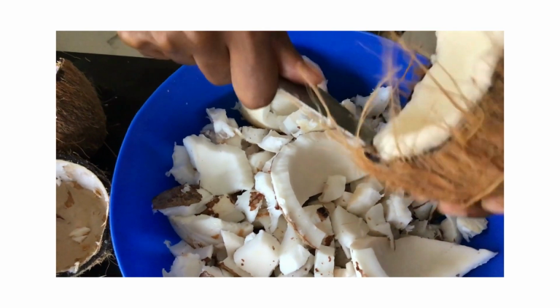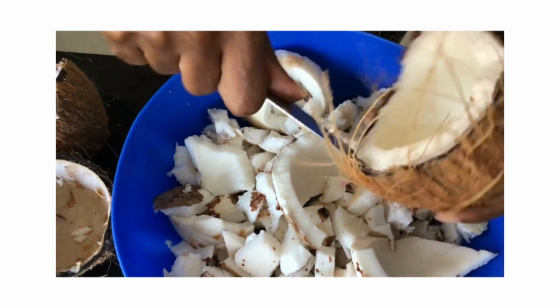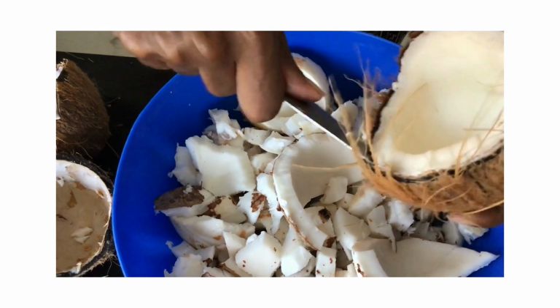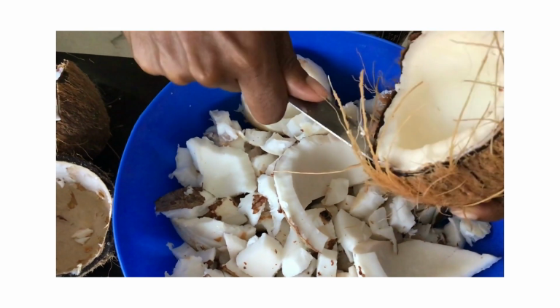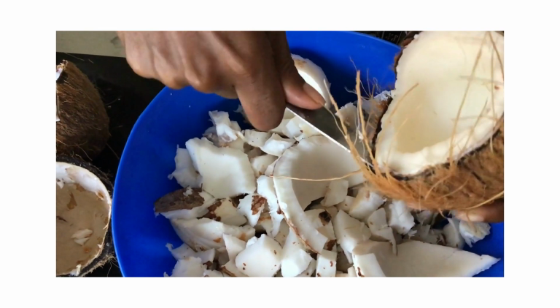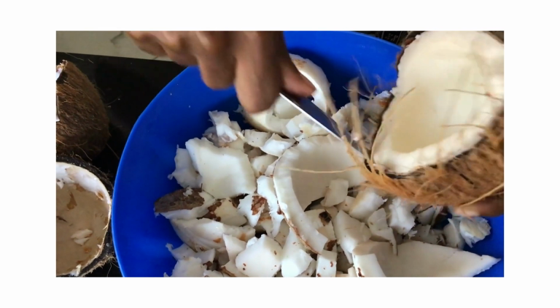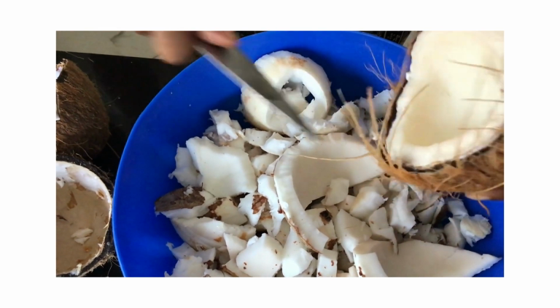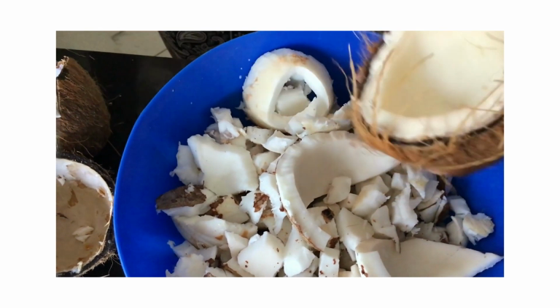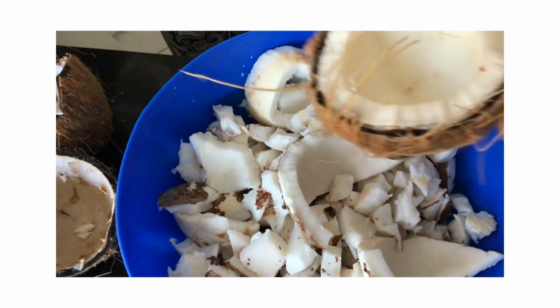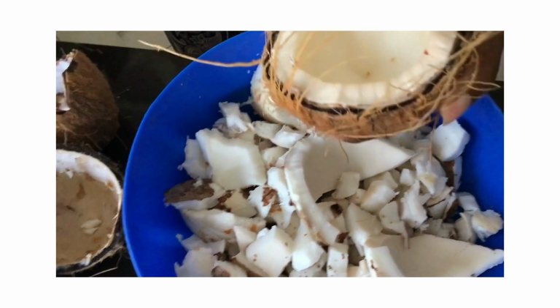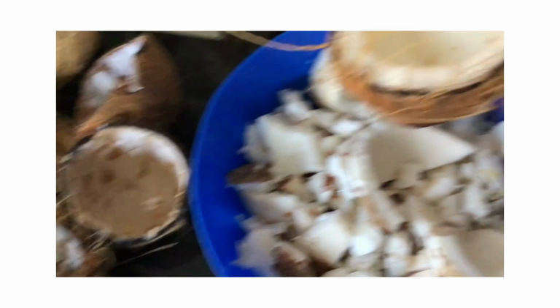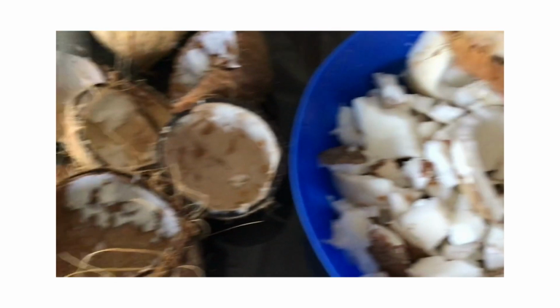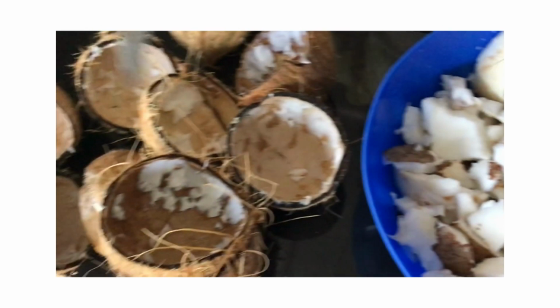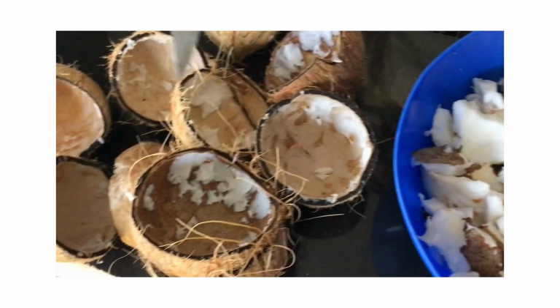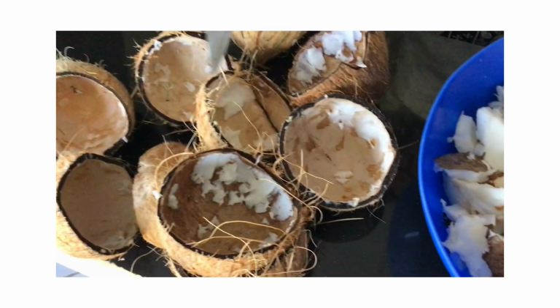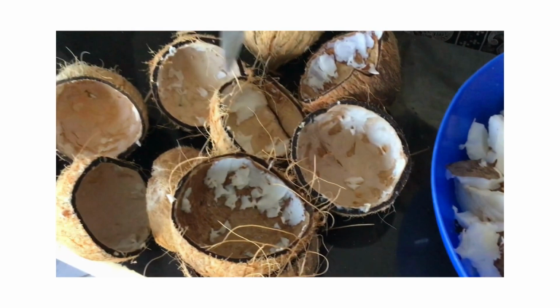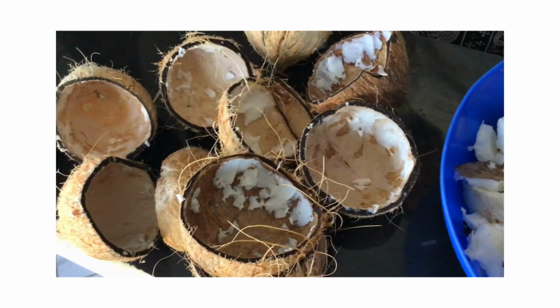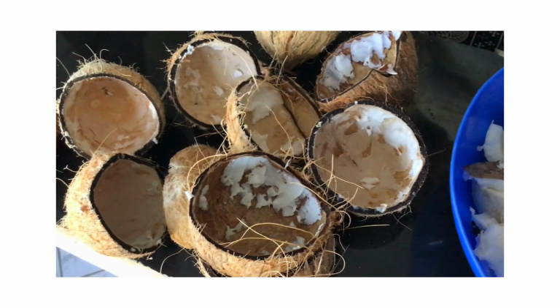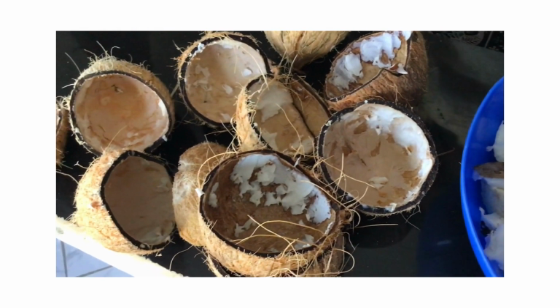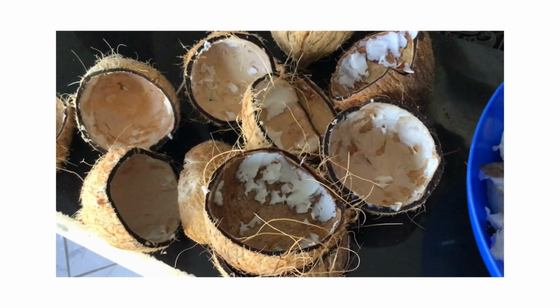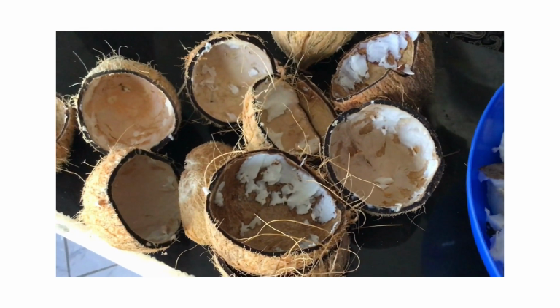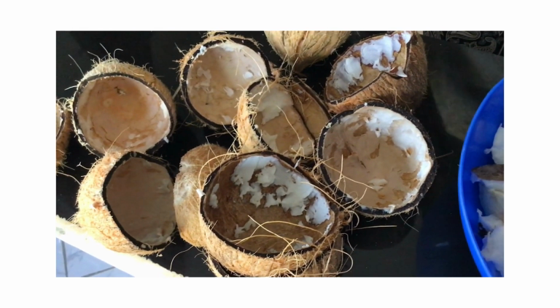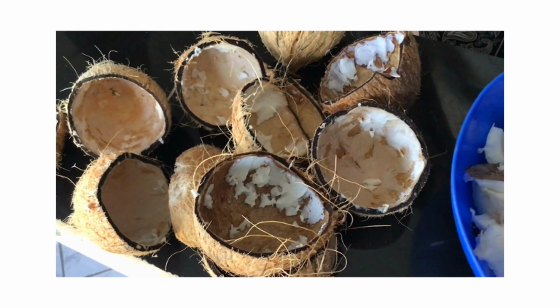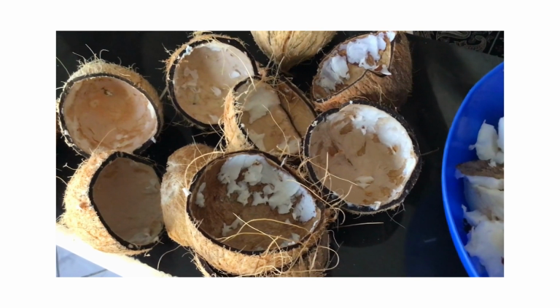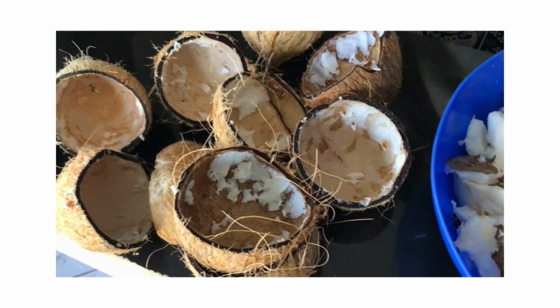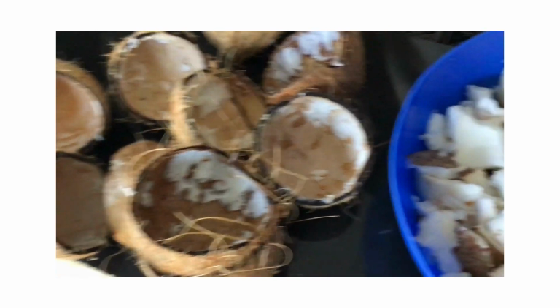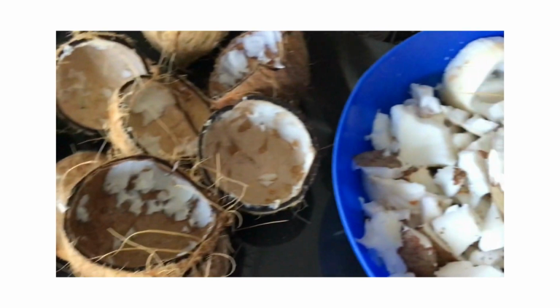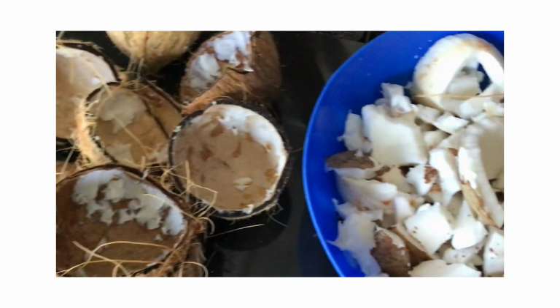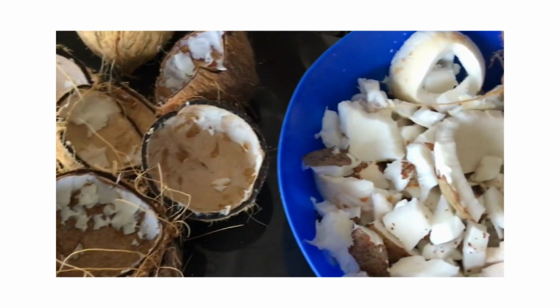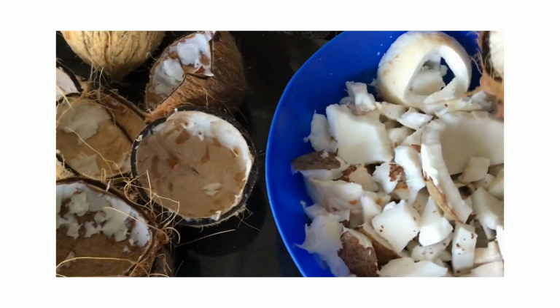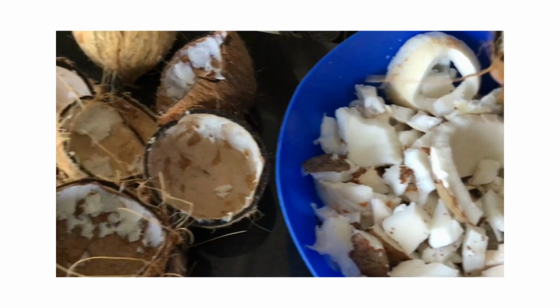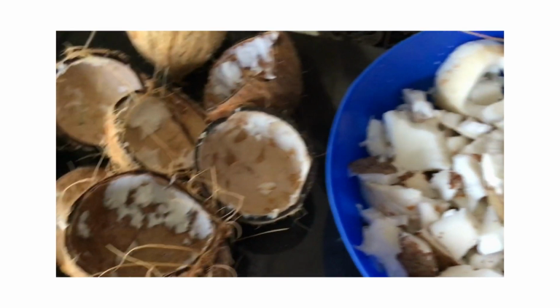These shells here can also be repurposed — you can make ashtrays out of them. I'll do a video about it.